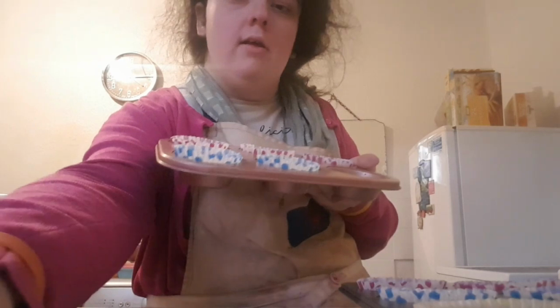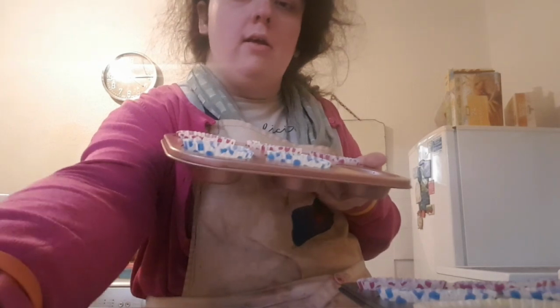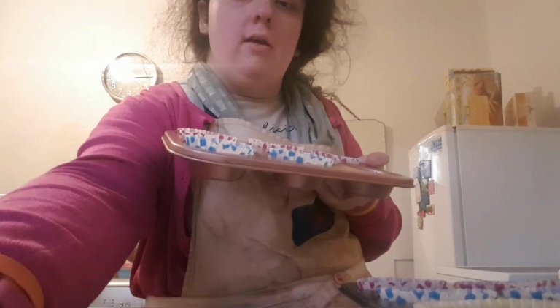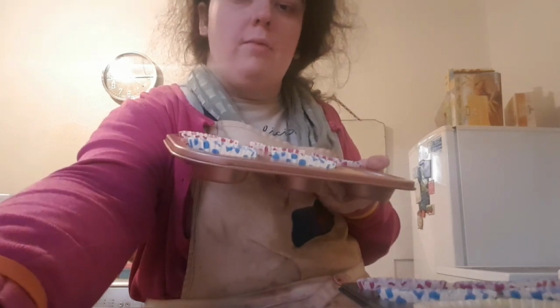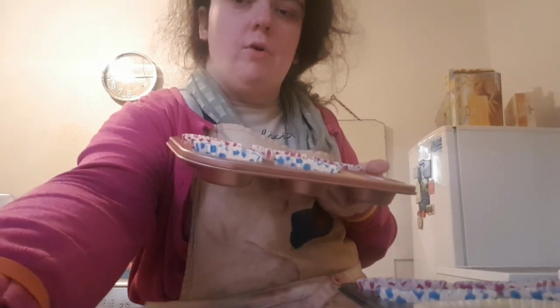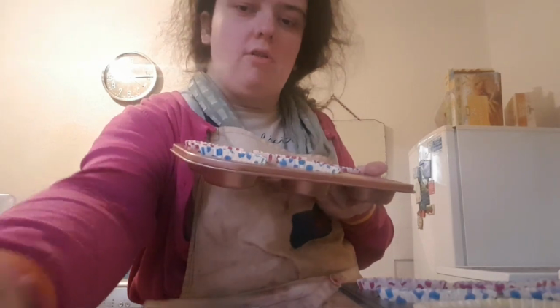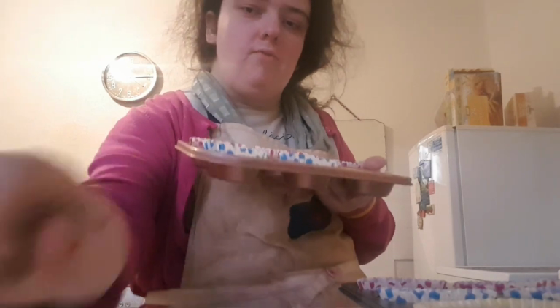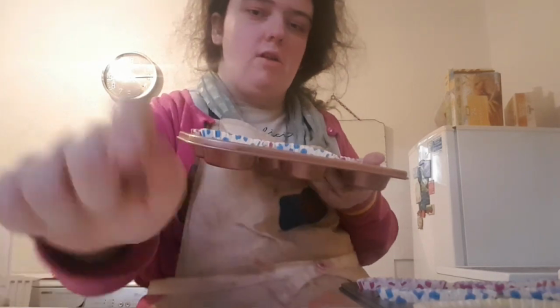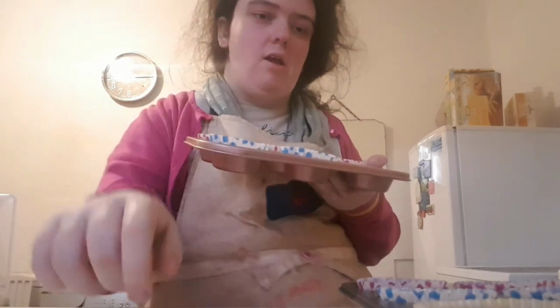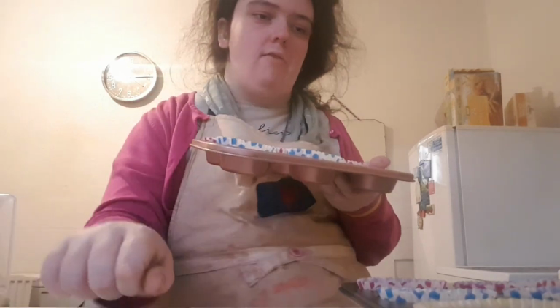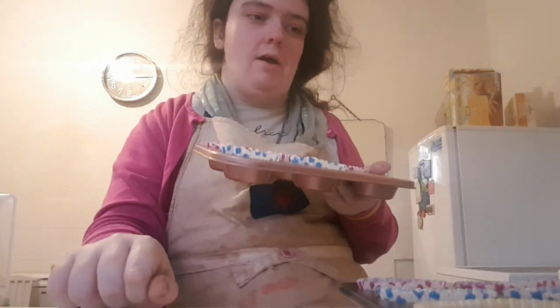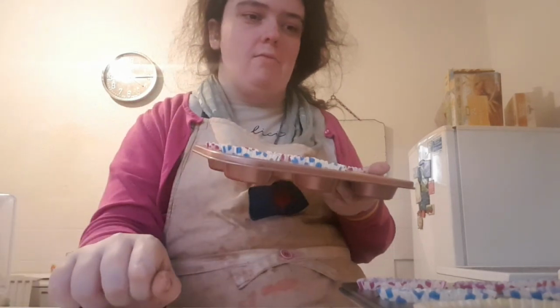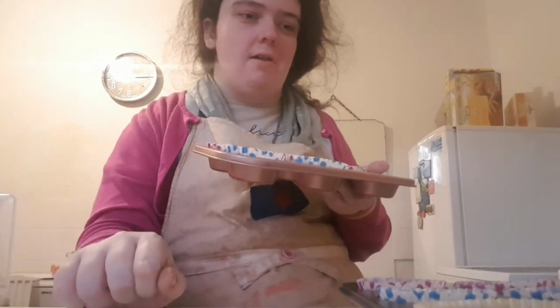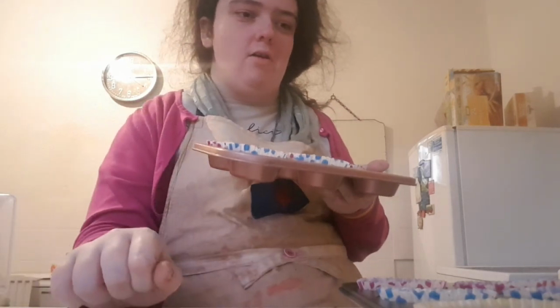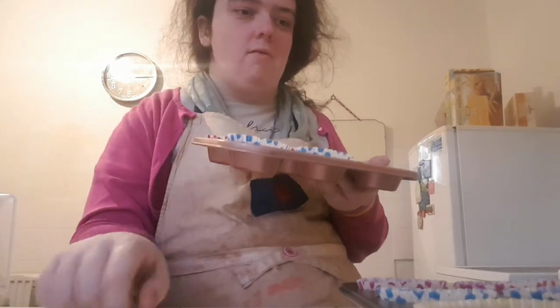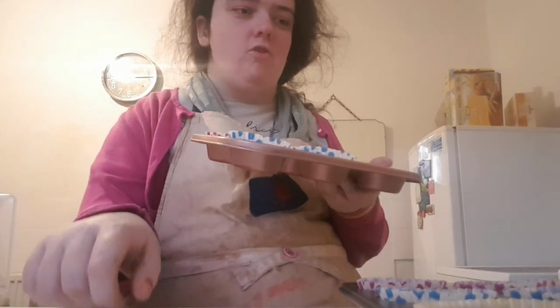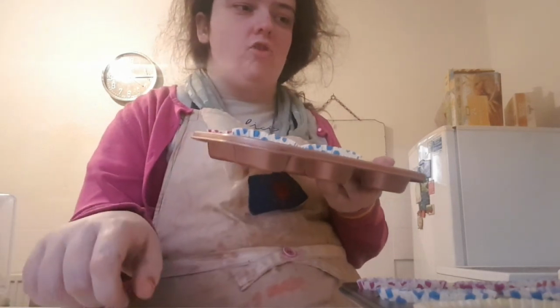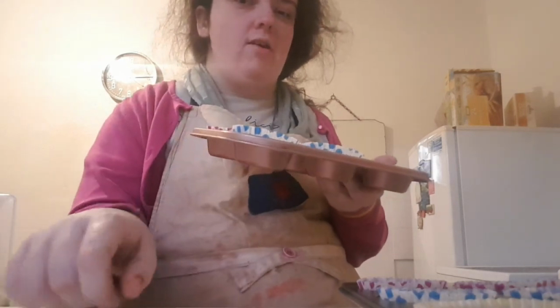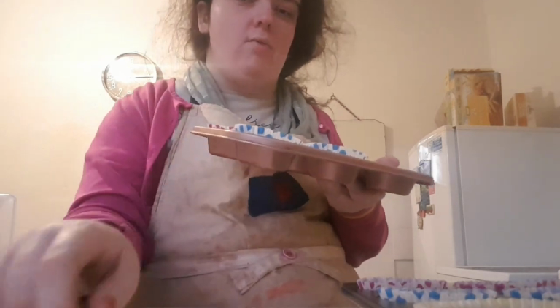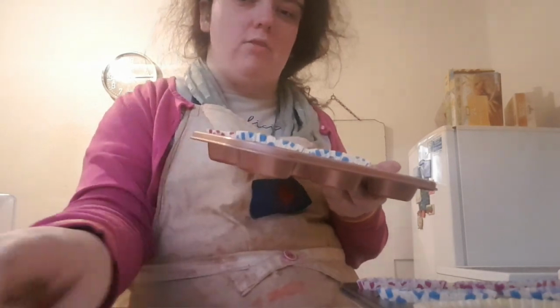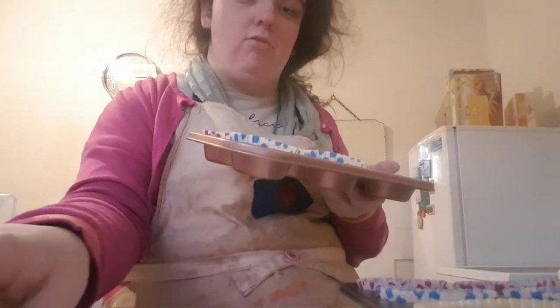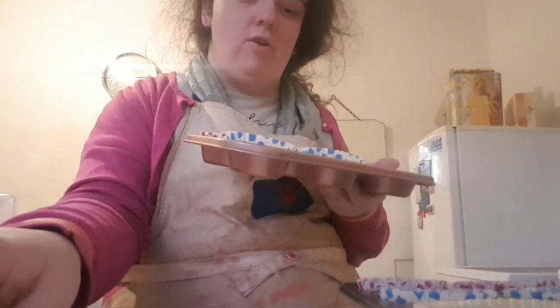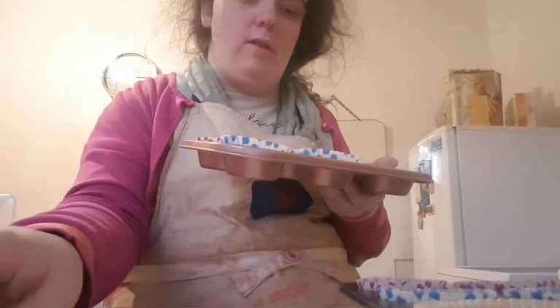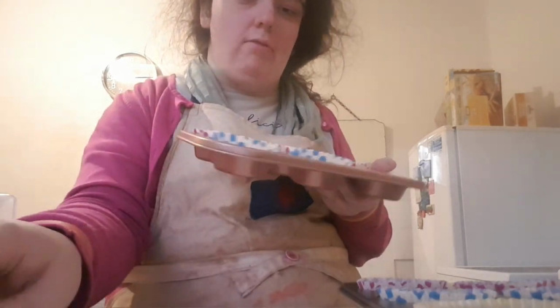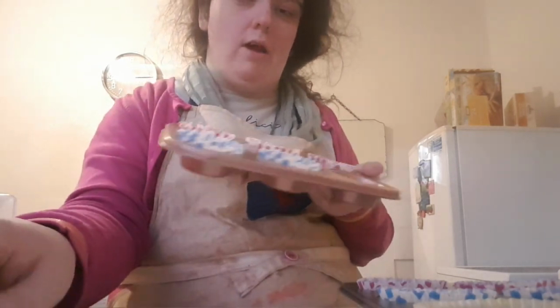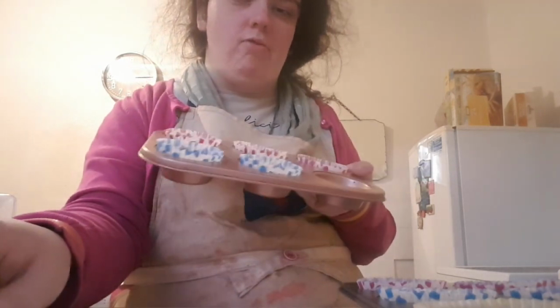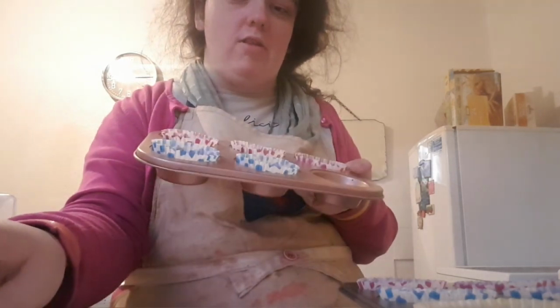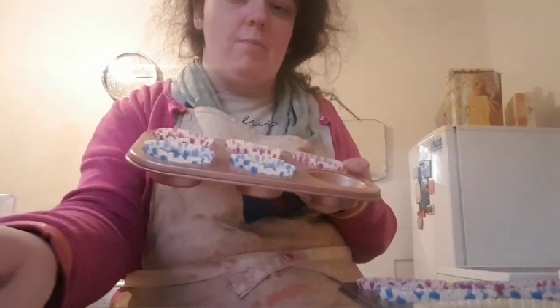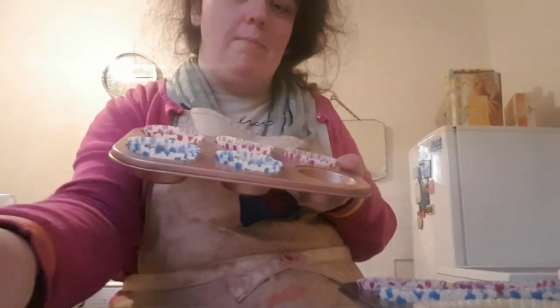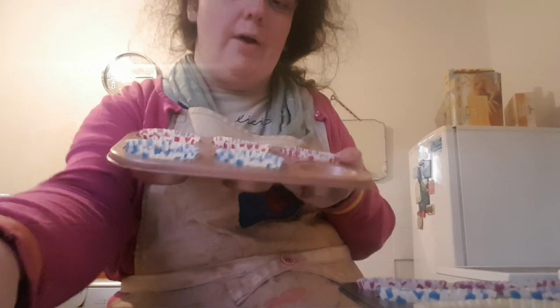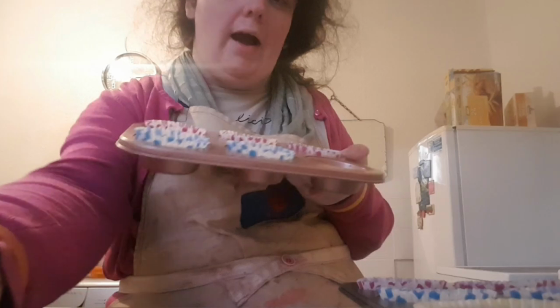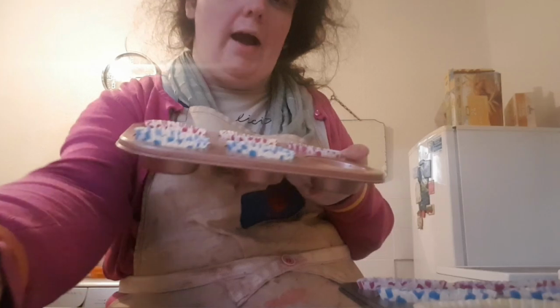Now pause the video — I'm going to show you what to do next after the muffins have been baked.